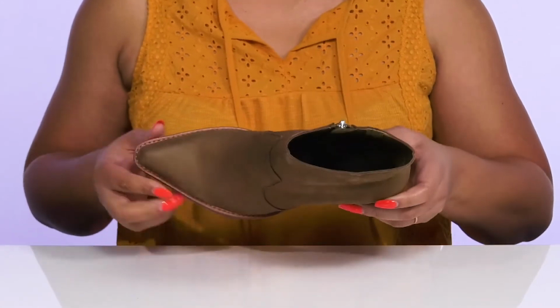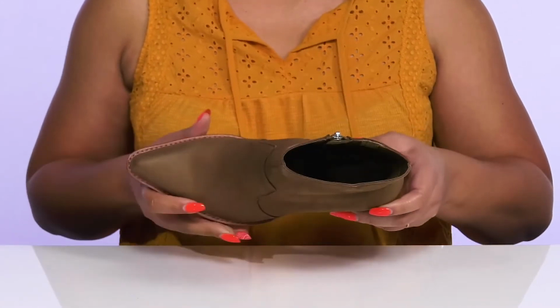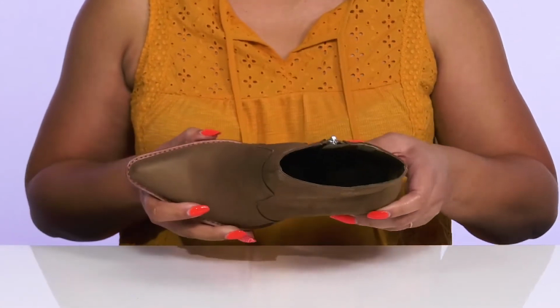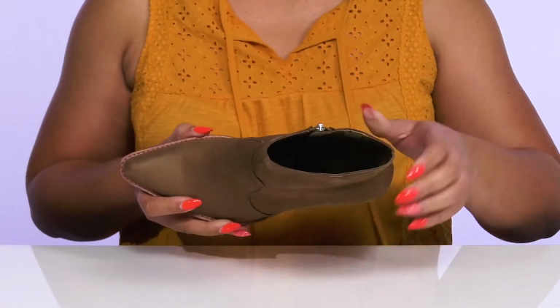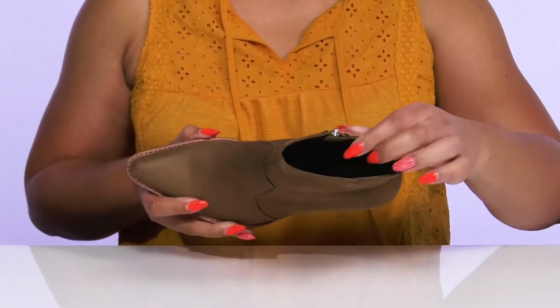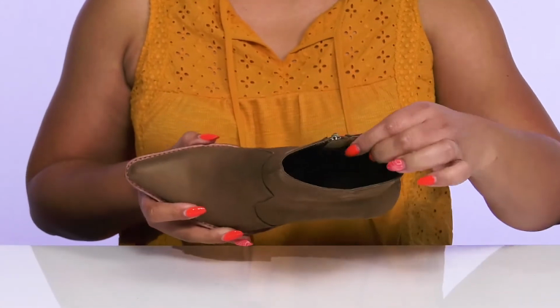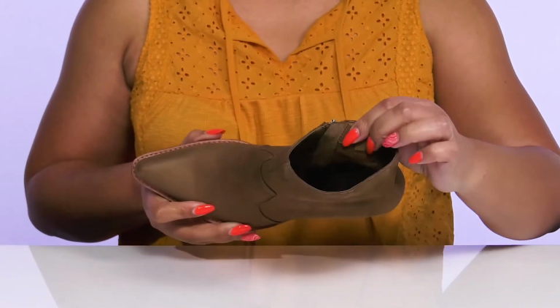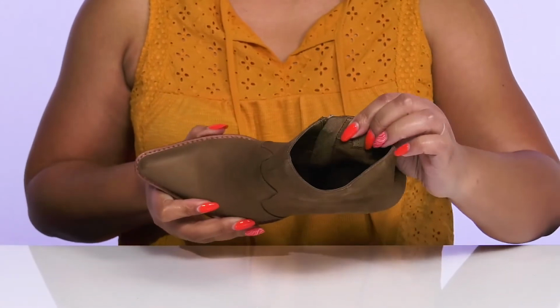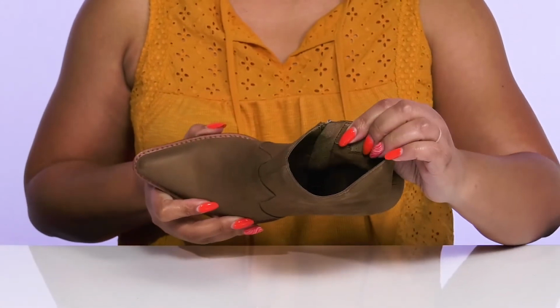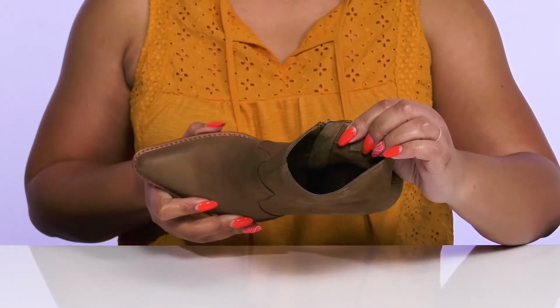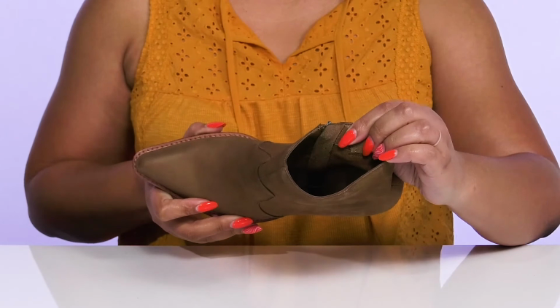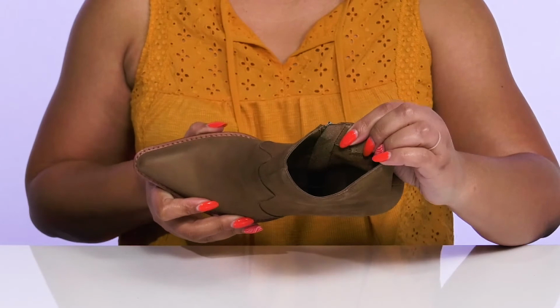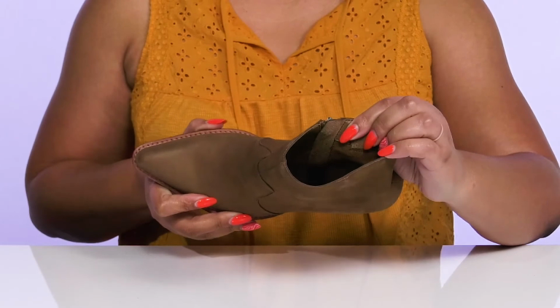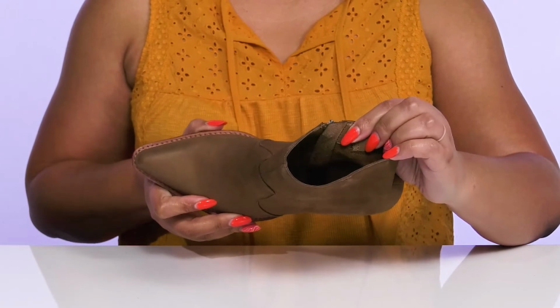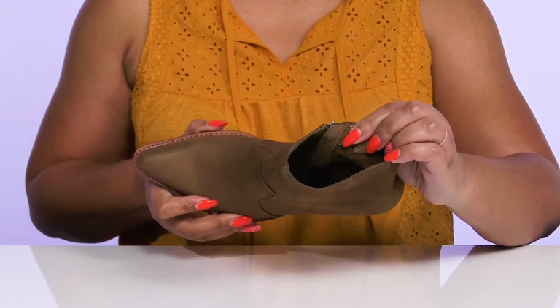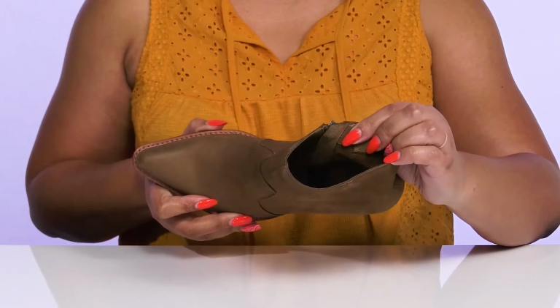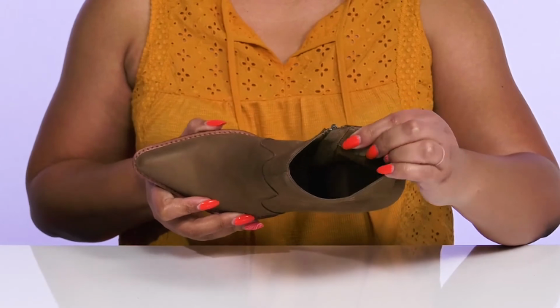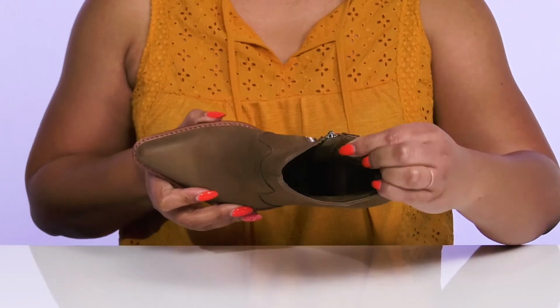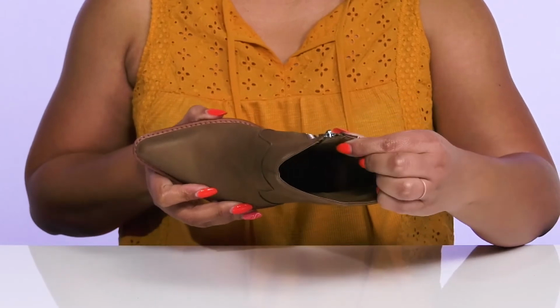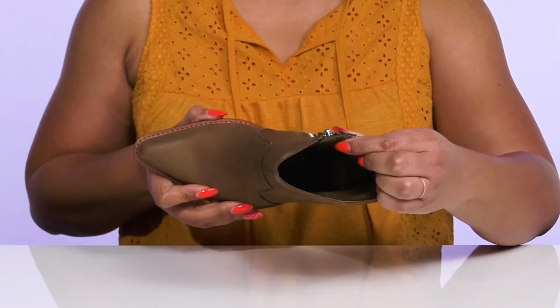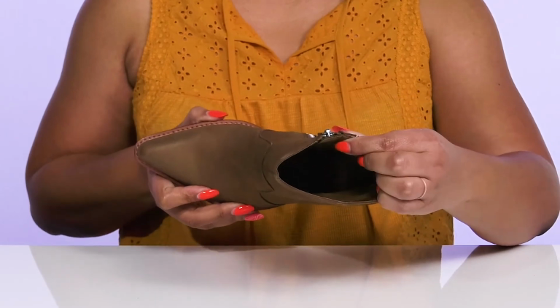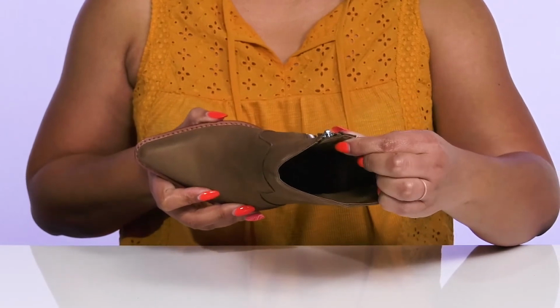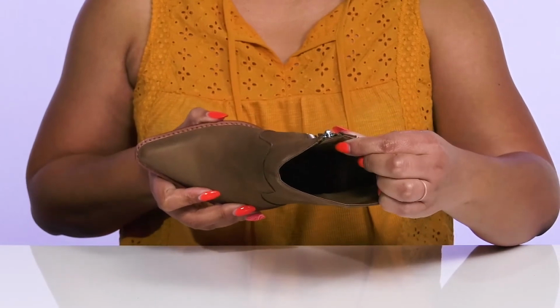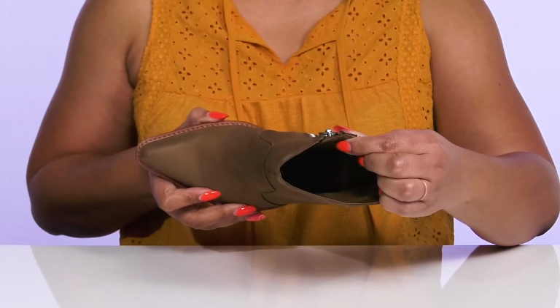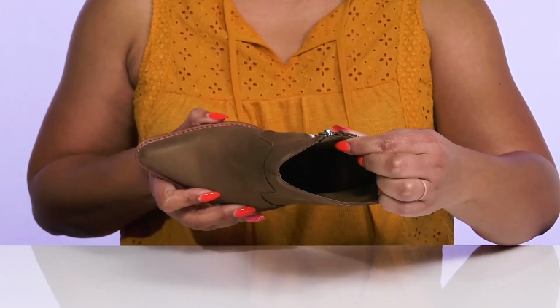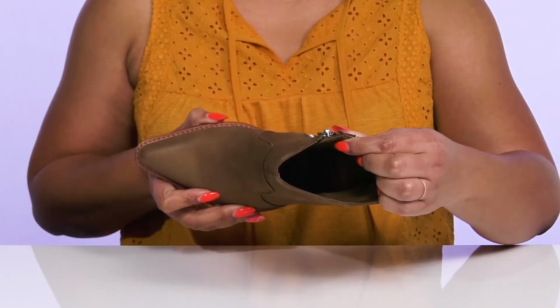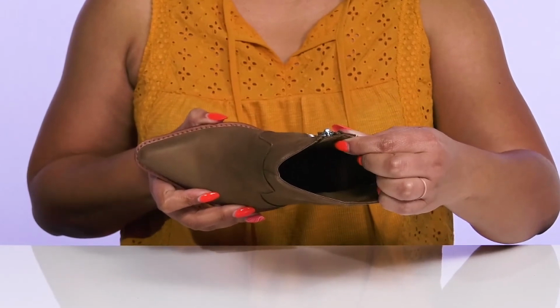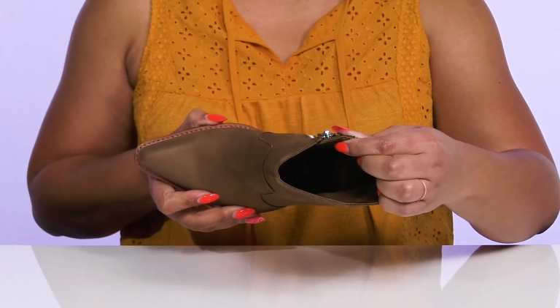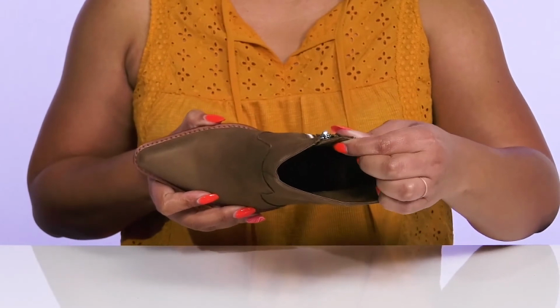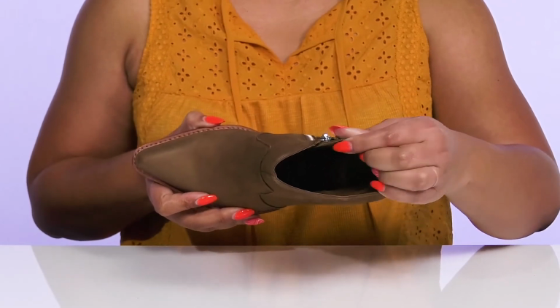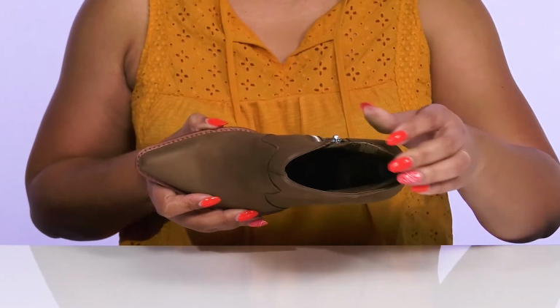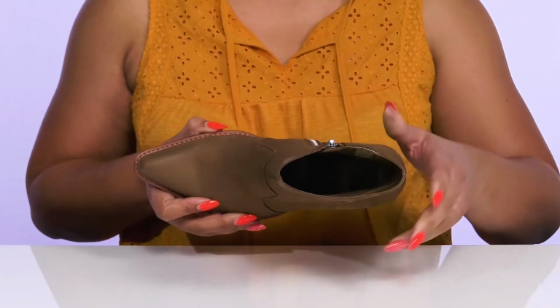Inside, there is a textile, synthetic, and leather lining with a cushioned footbed to keep you comfortable all day.